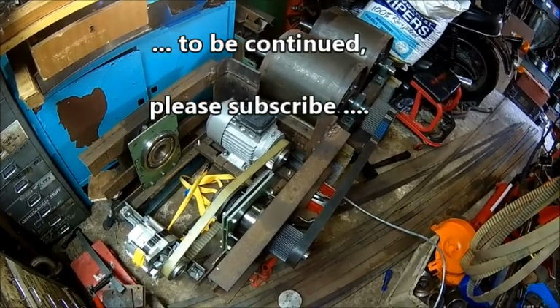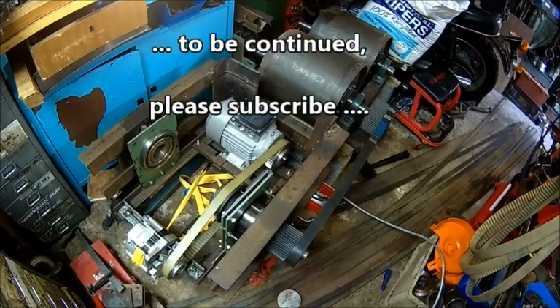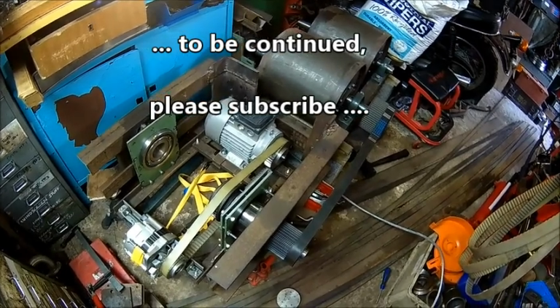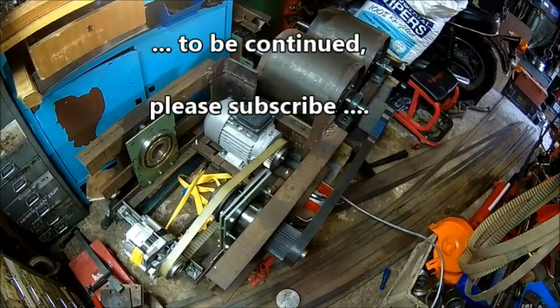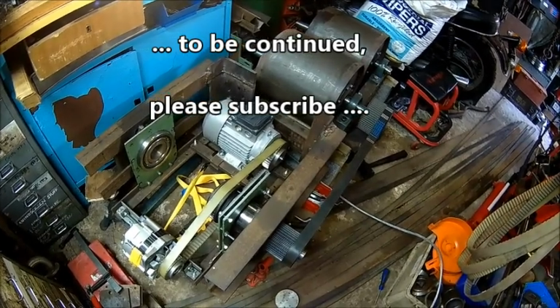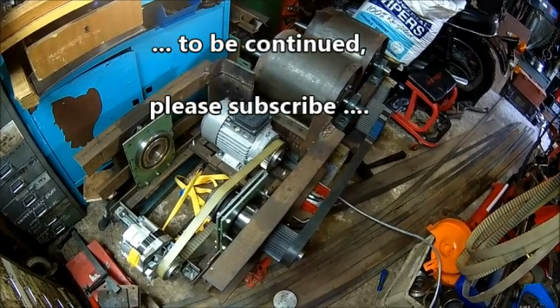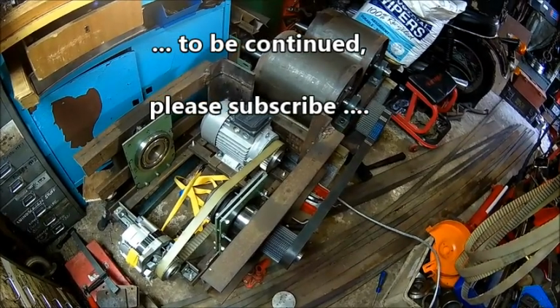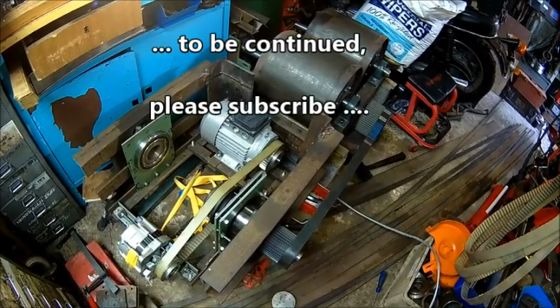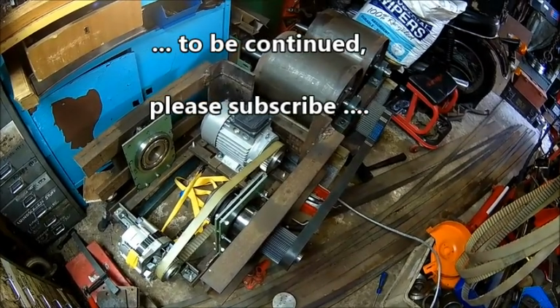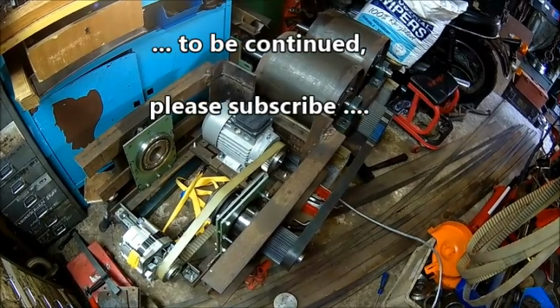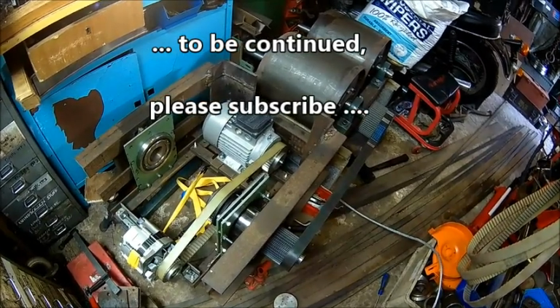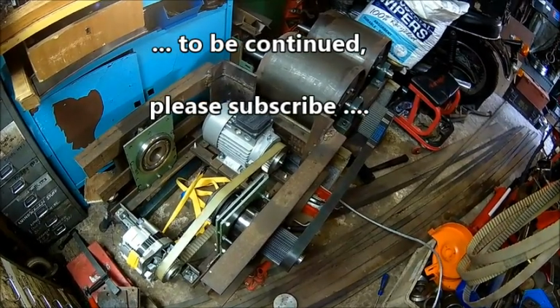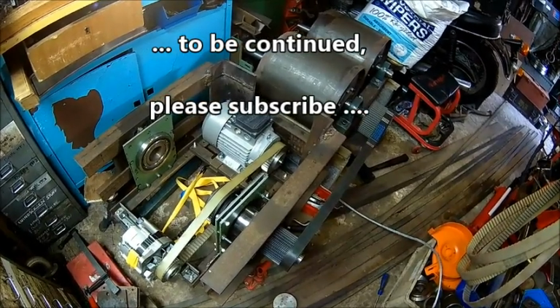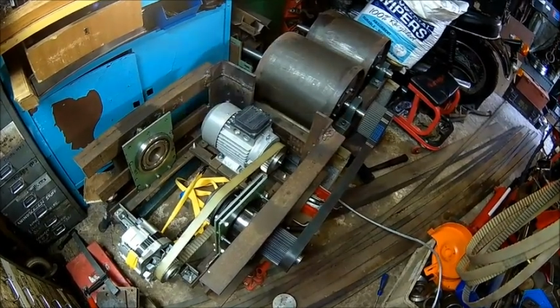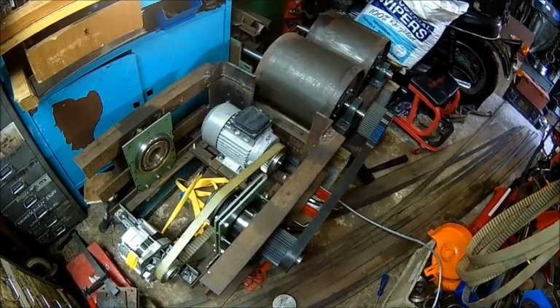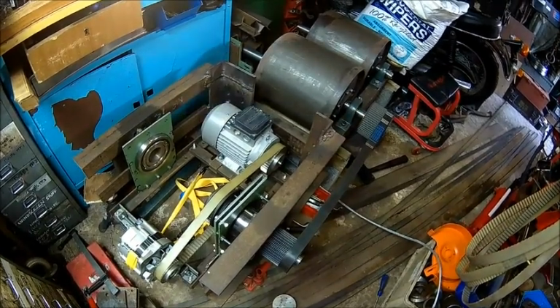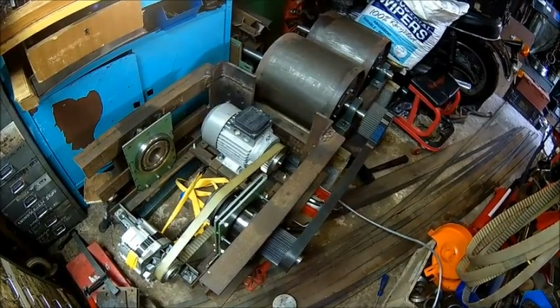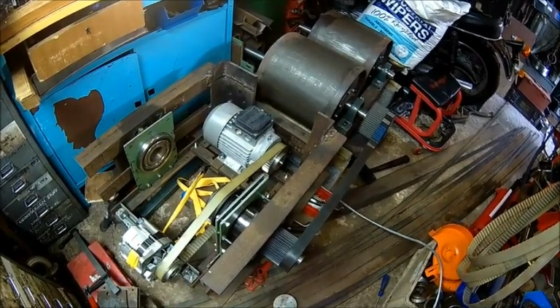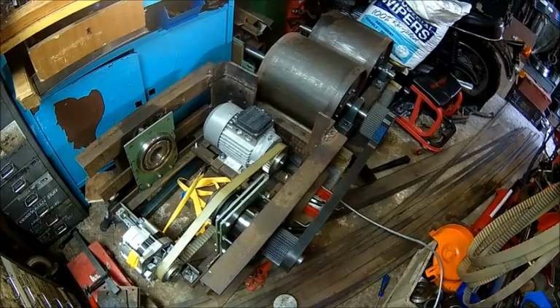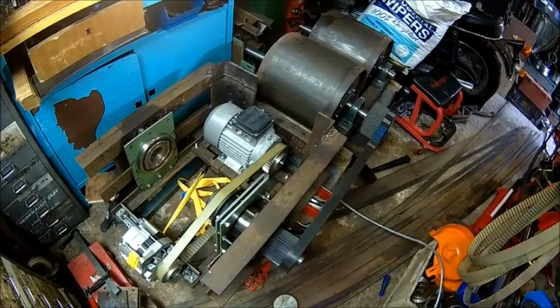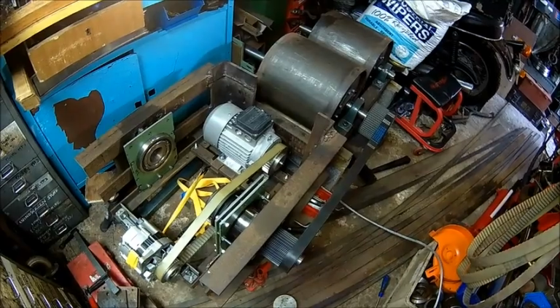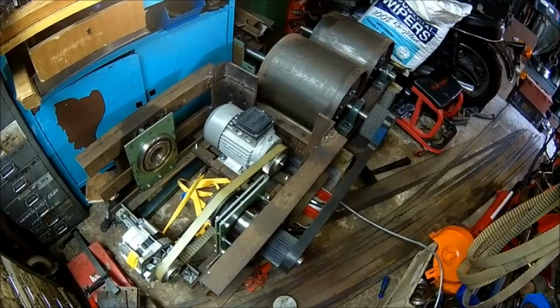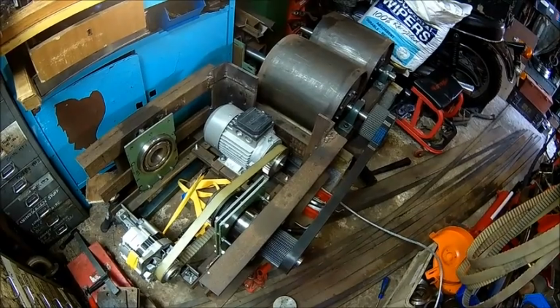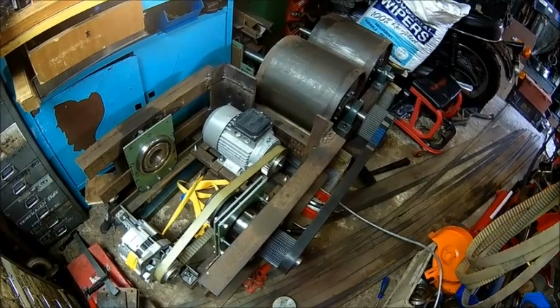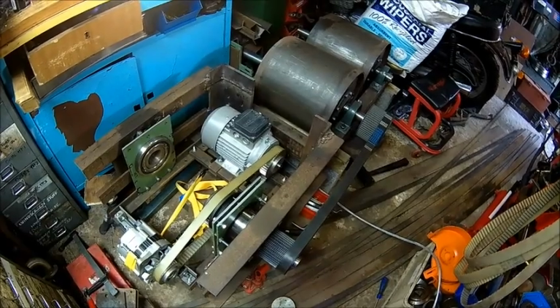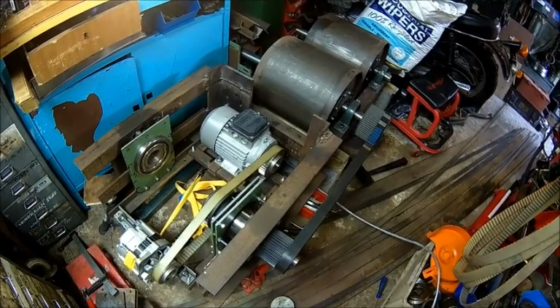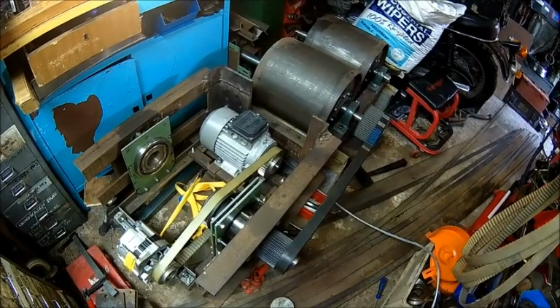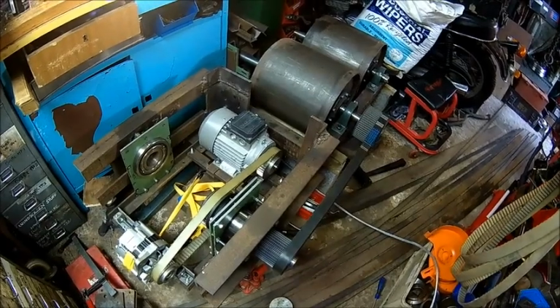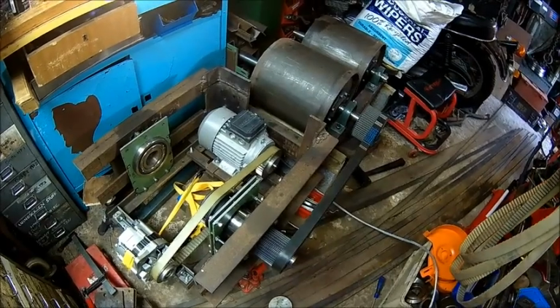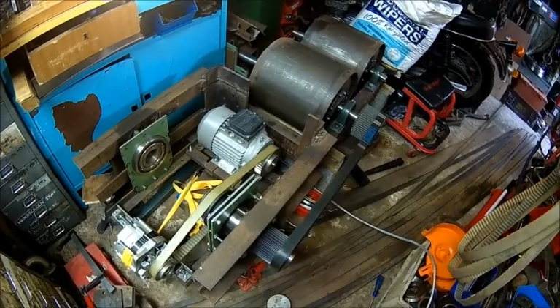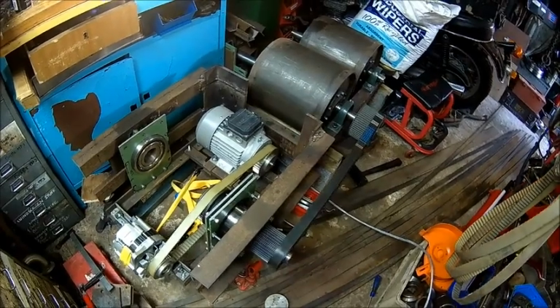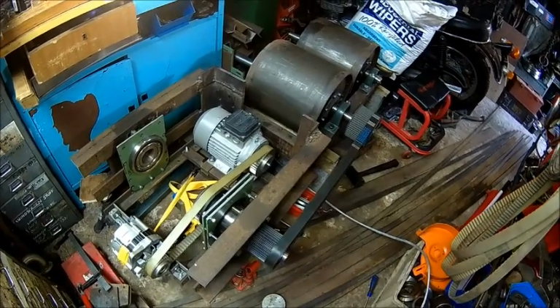Thanks for watching, thanks for subscribing - until next time.